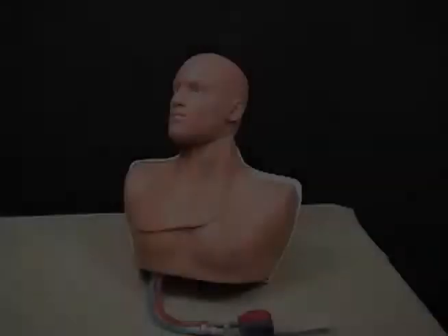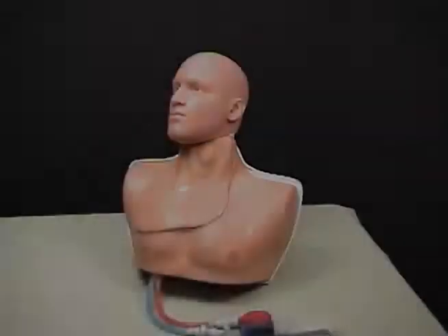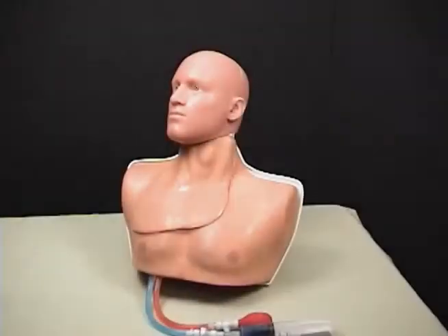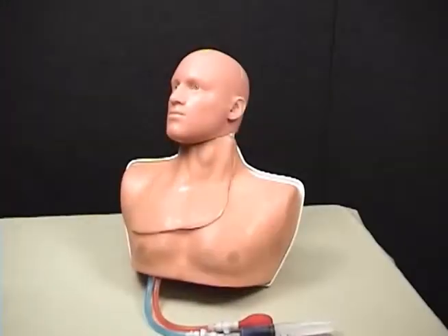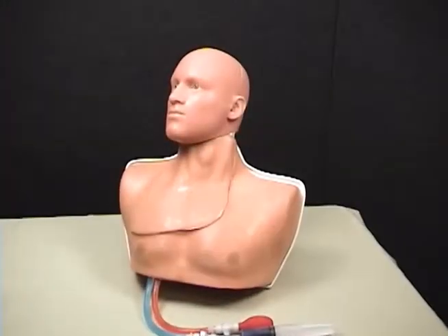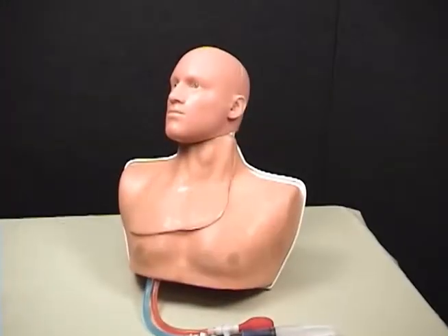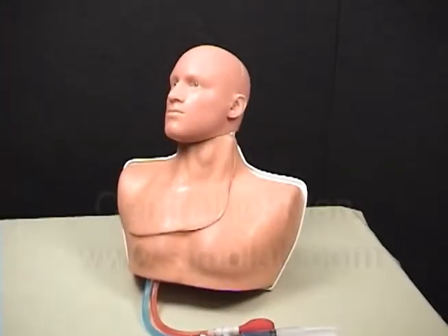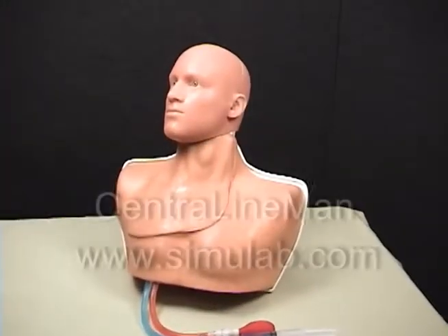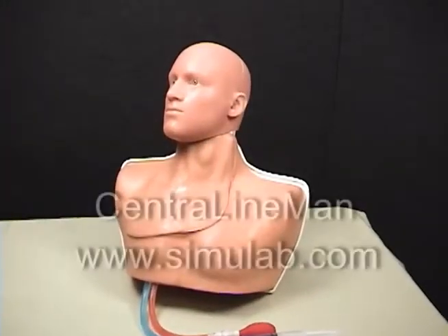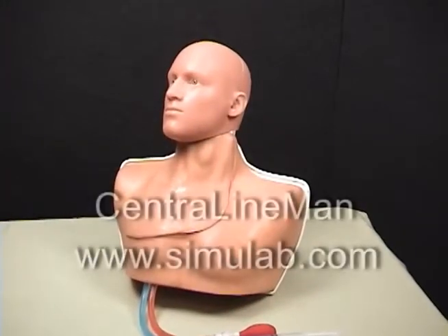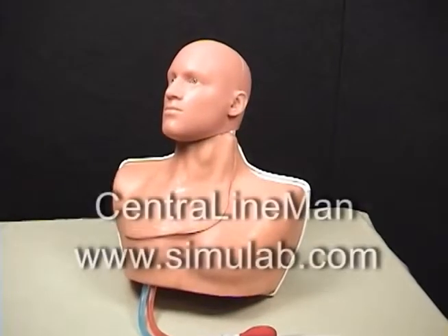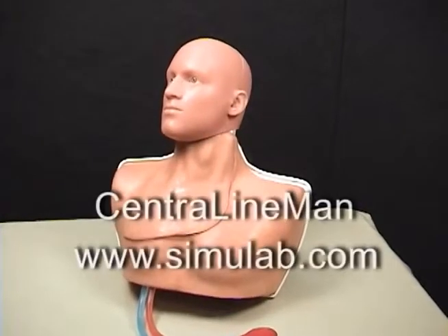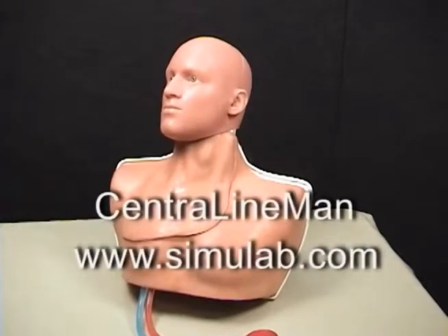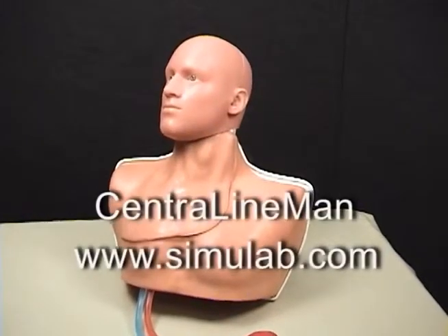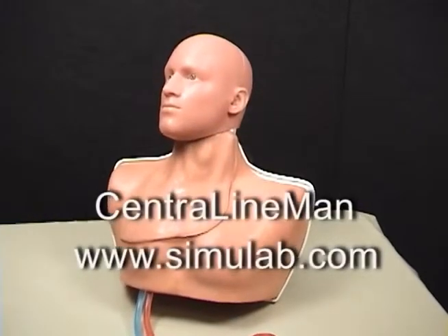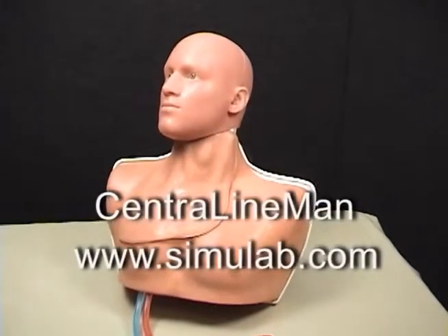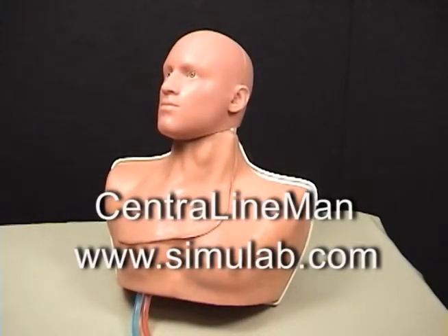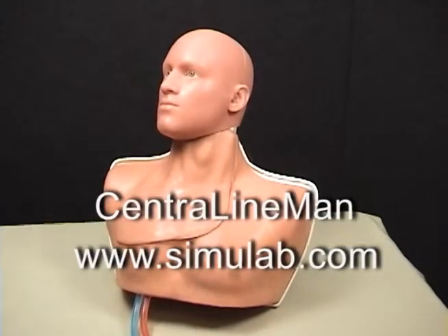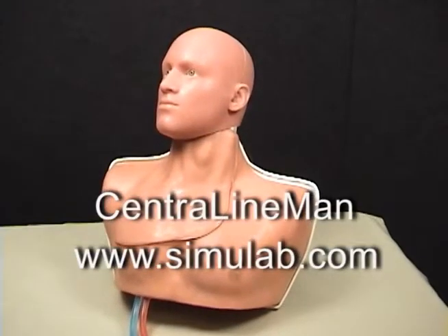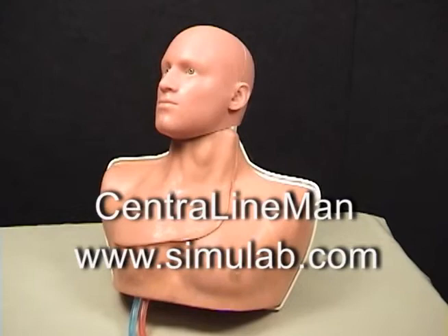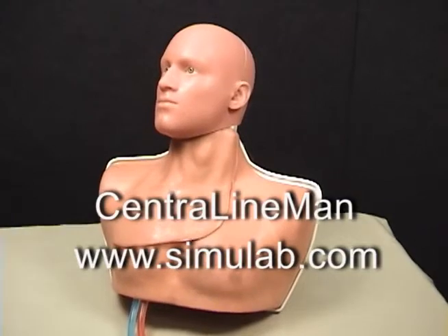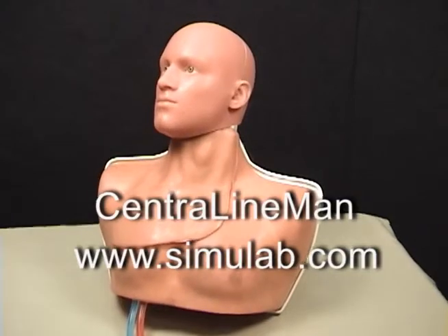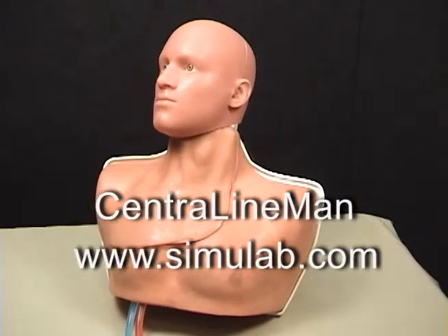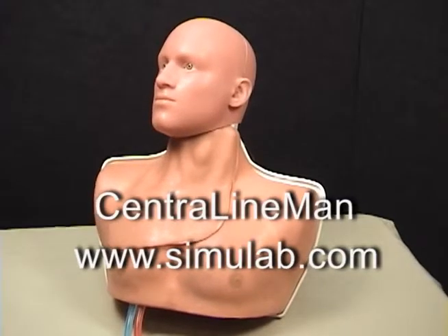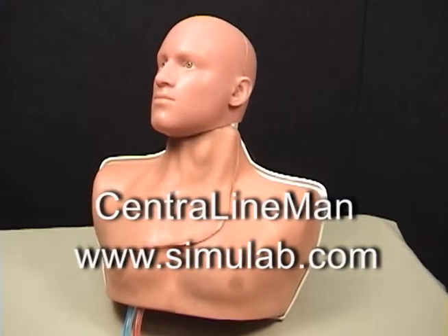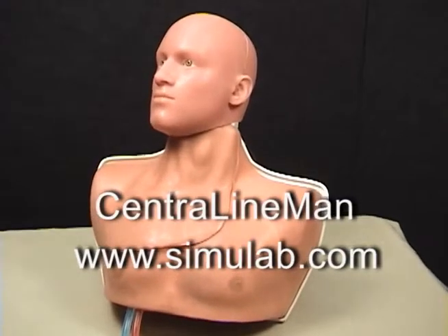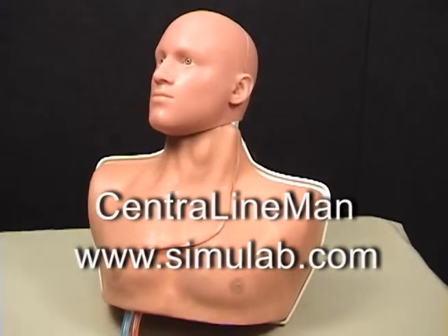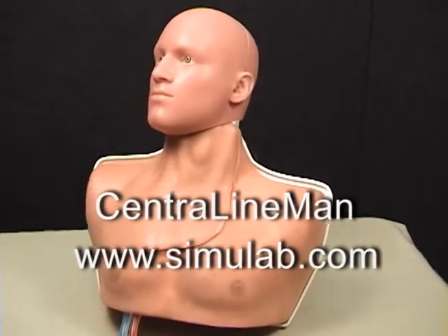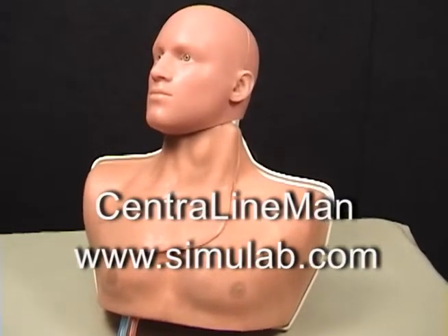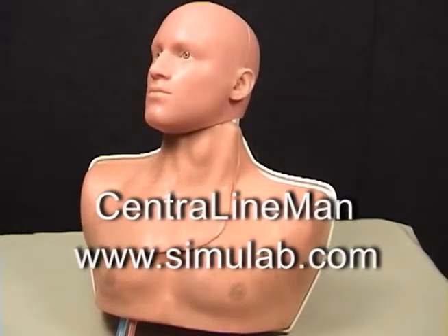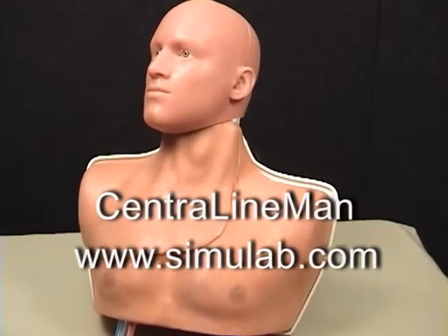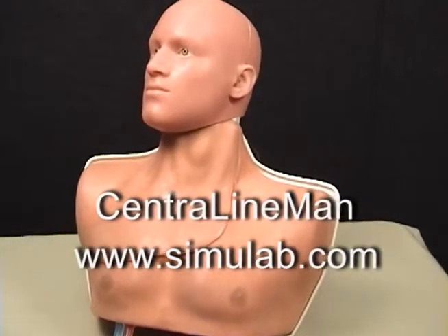Thank you for your interest in Central LineMan. Contact Simulab today for more information.